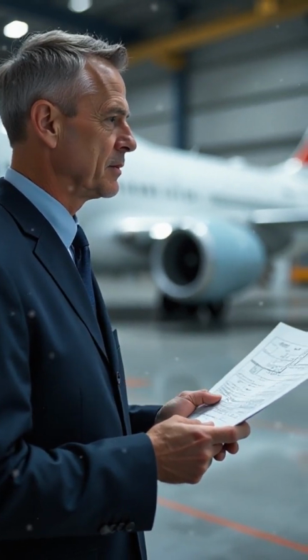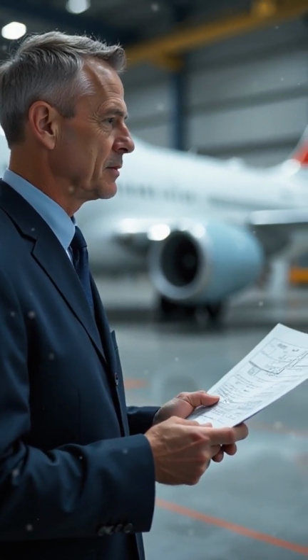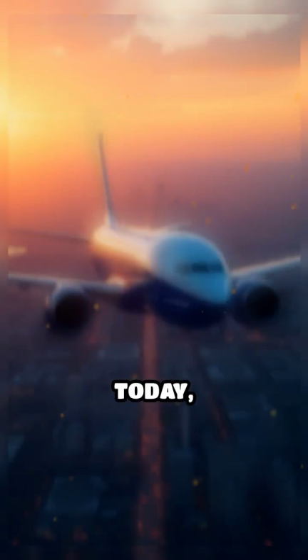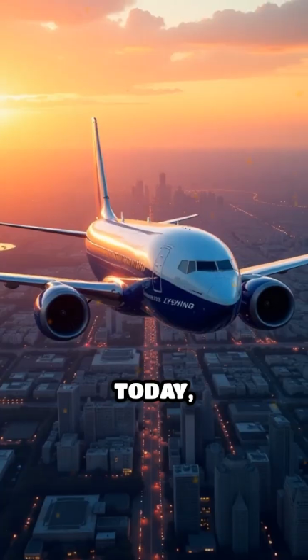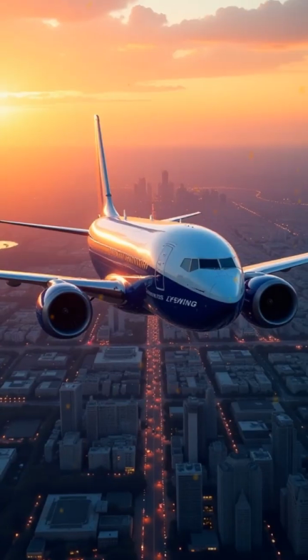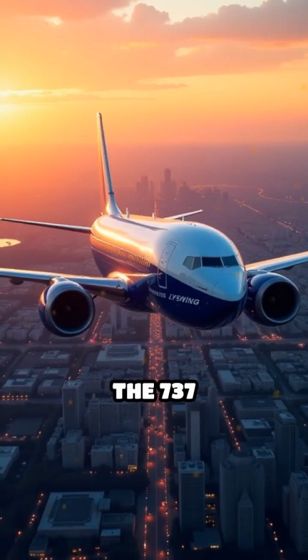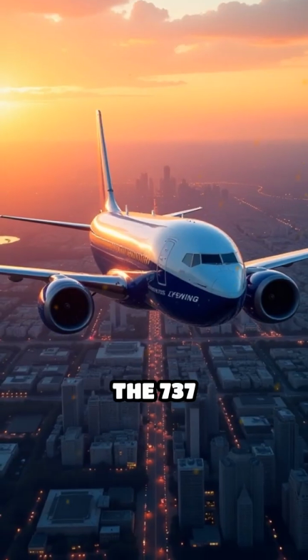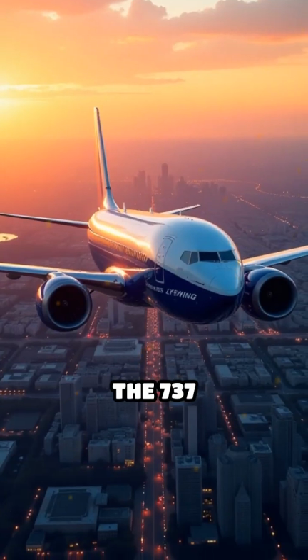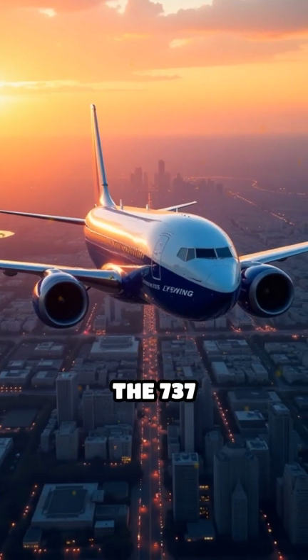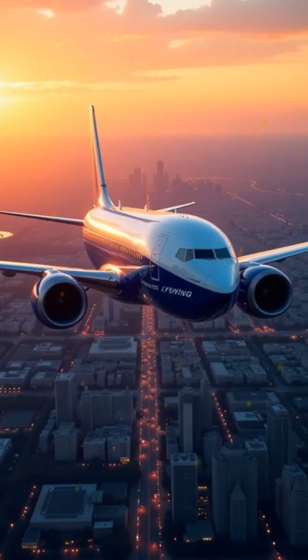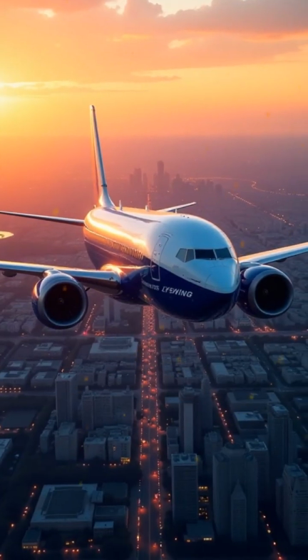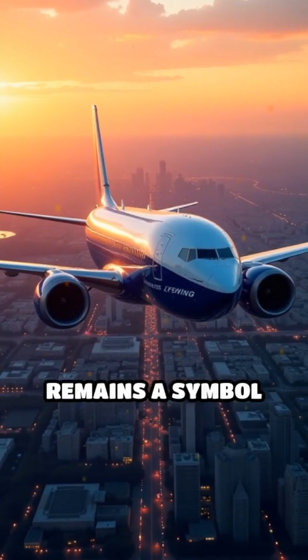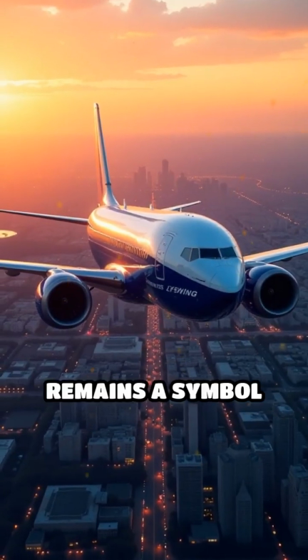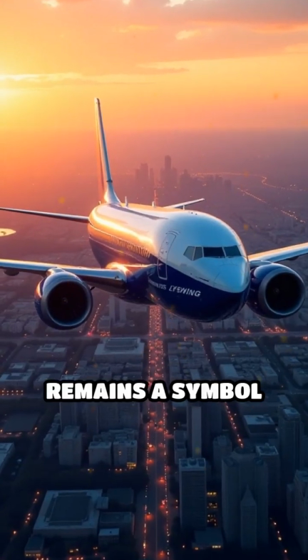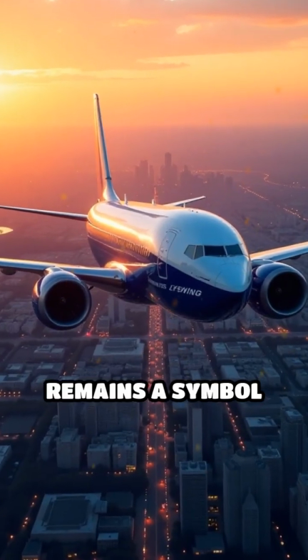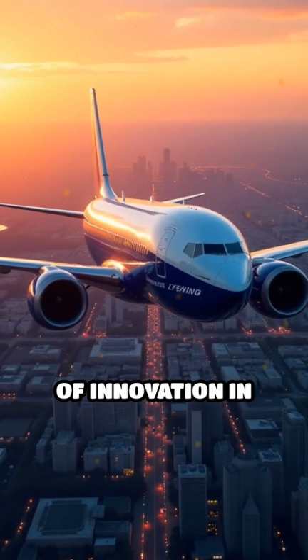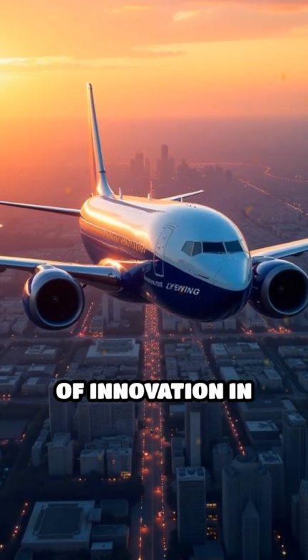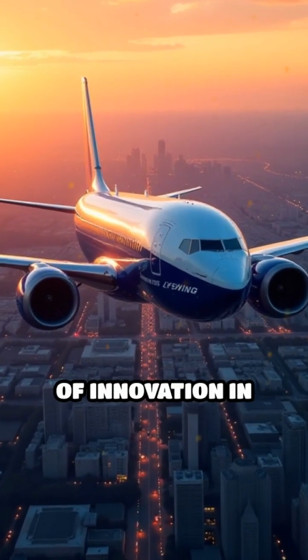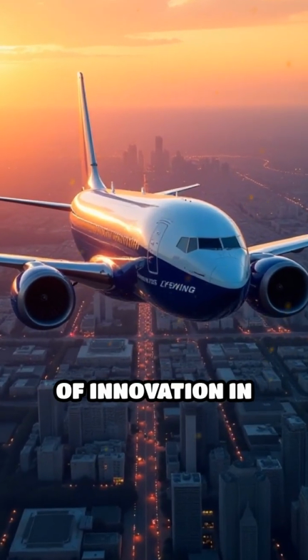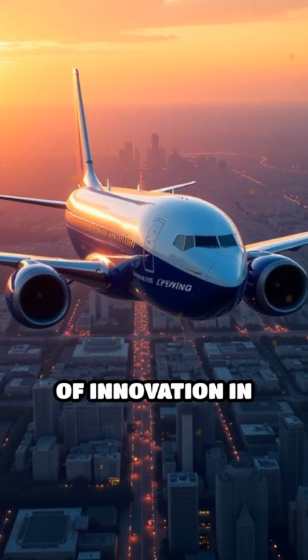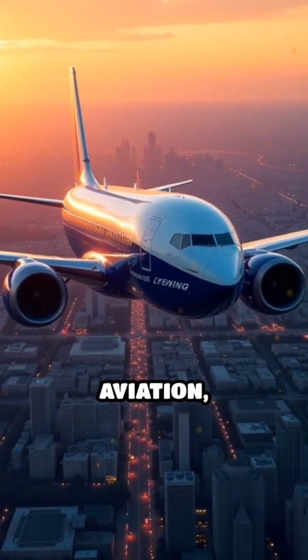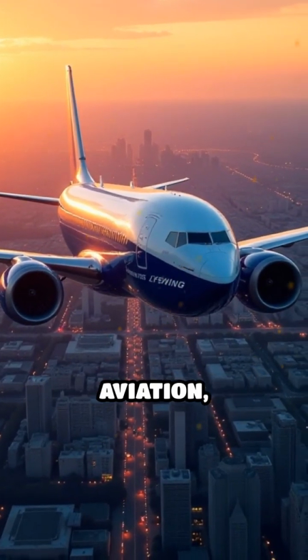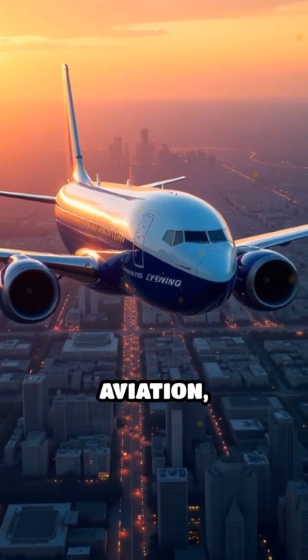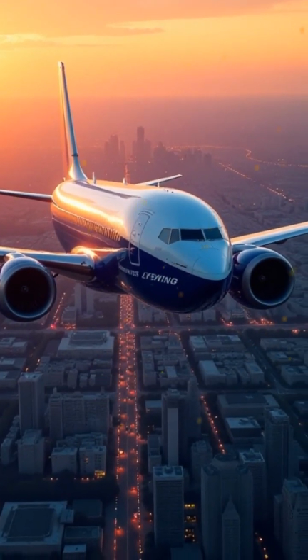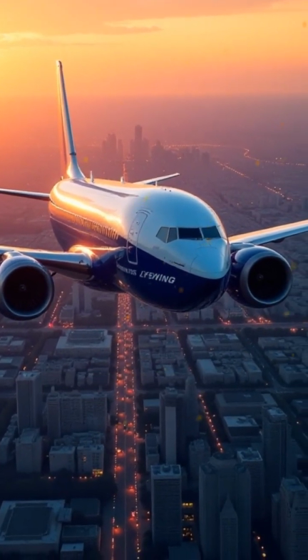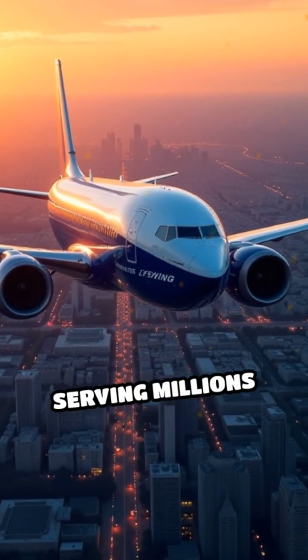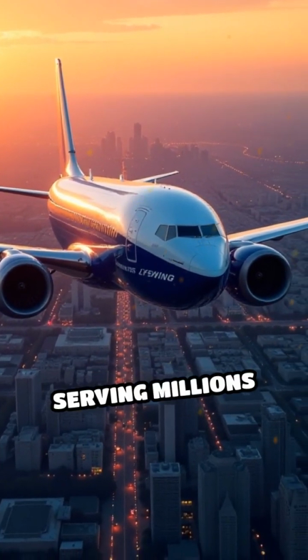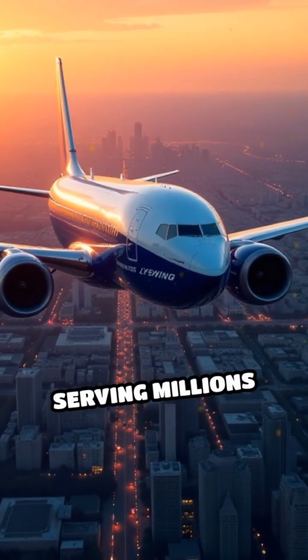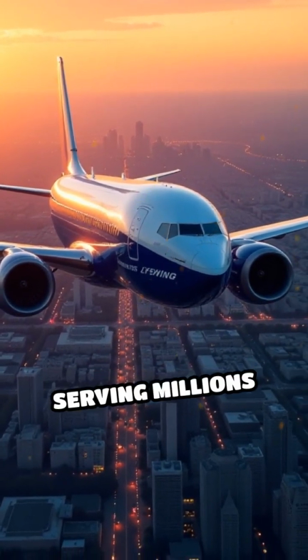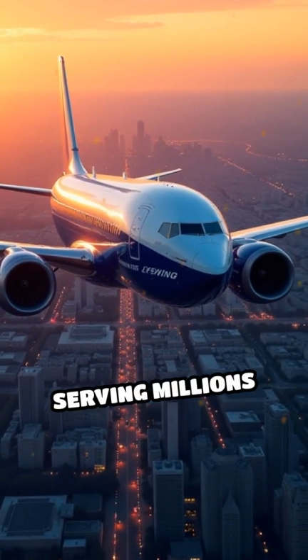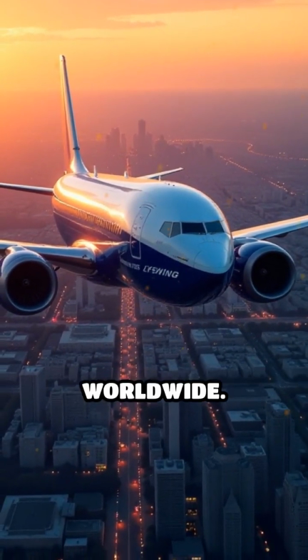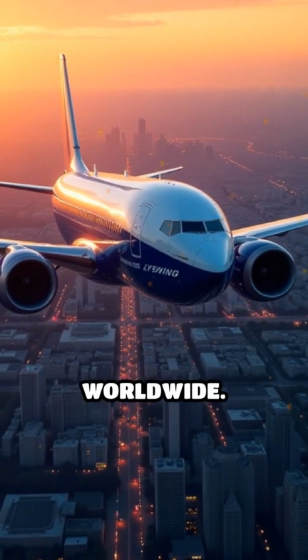Today, the 737 remains a symbol of innovation in aviation, serving millions worldwide.